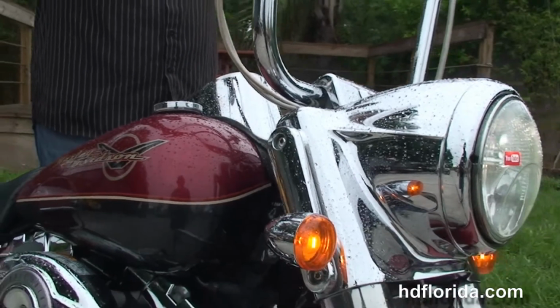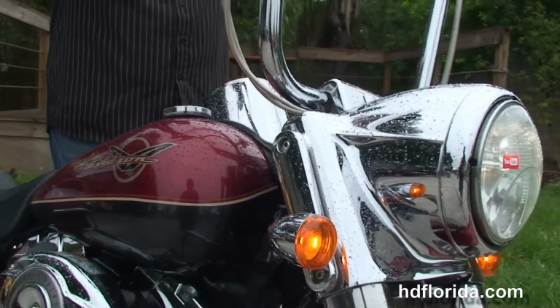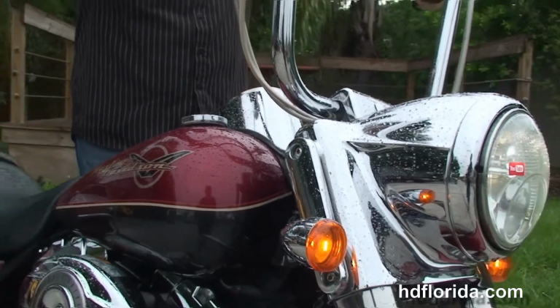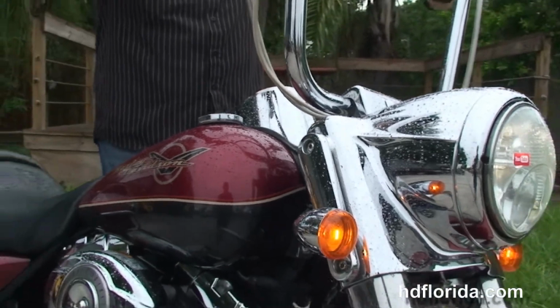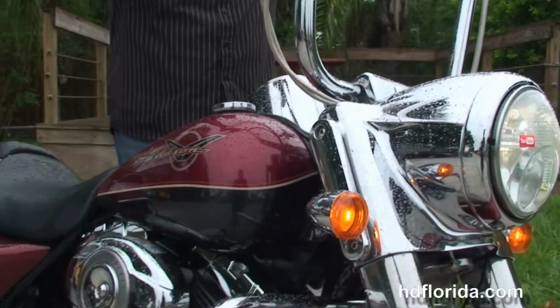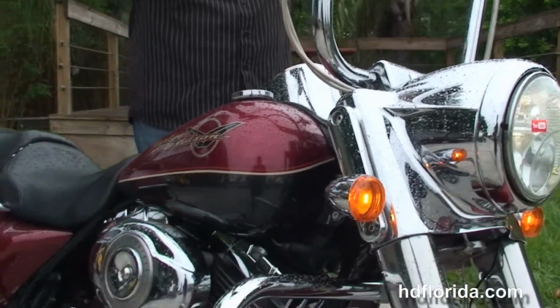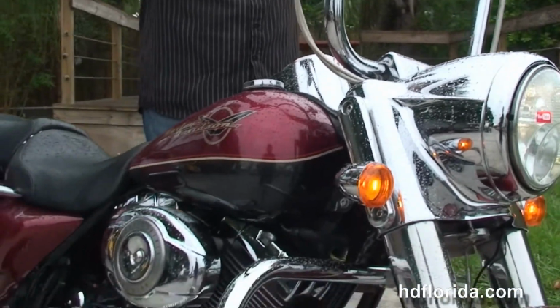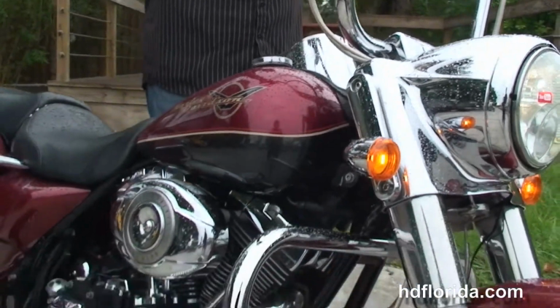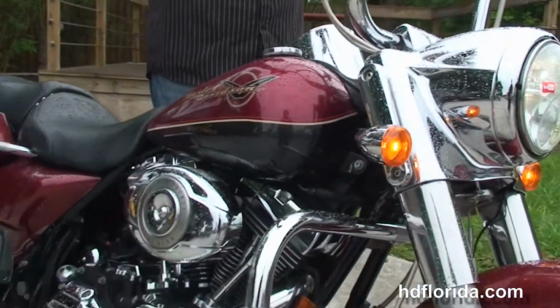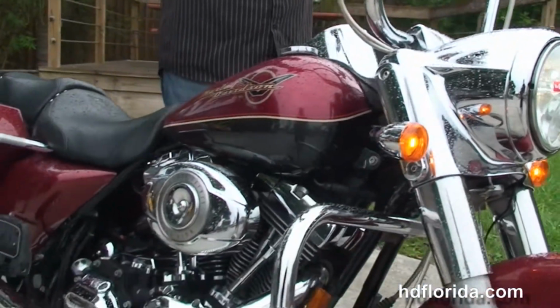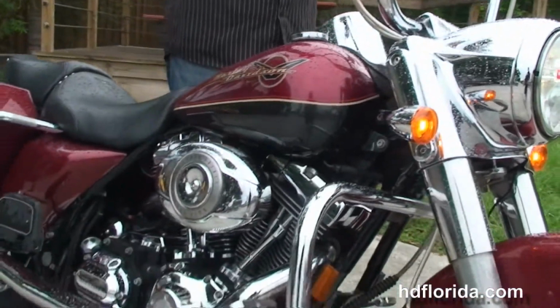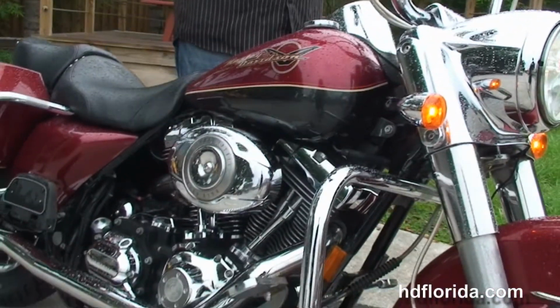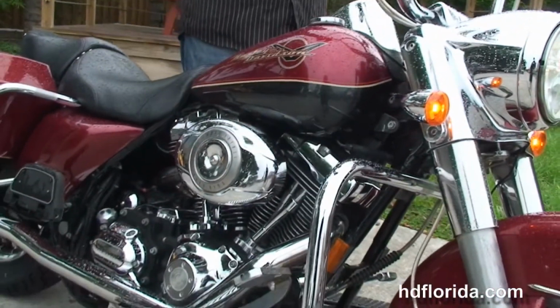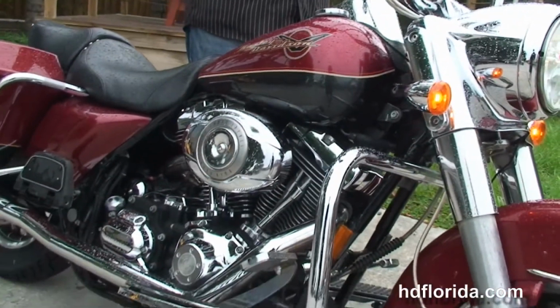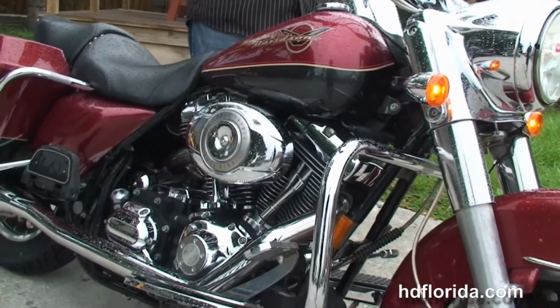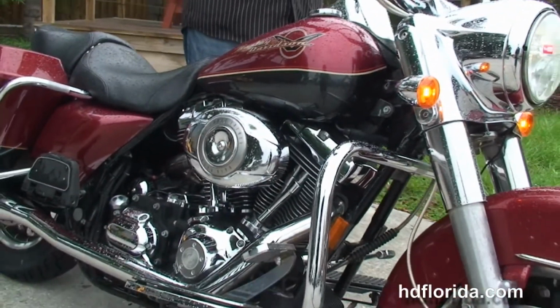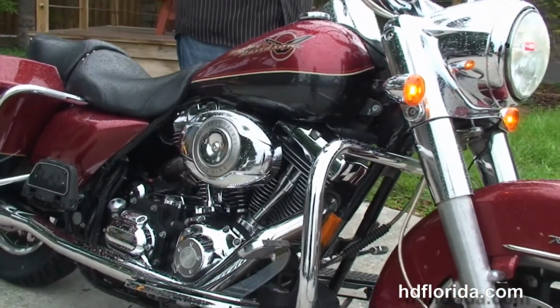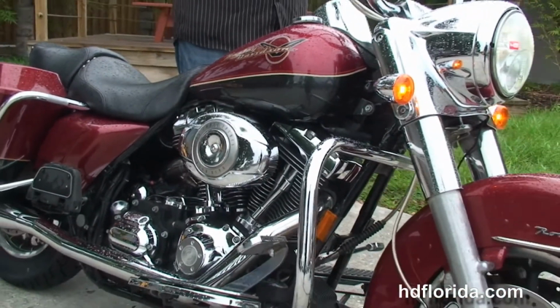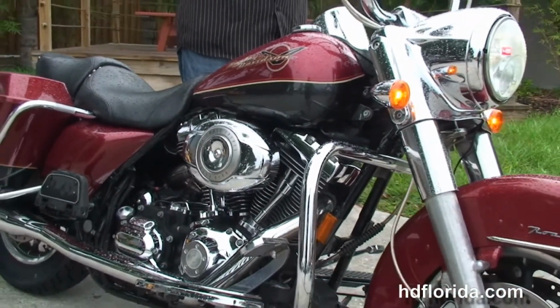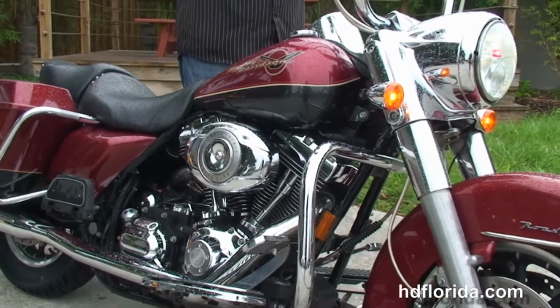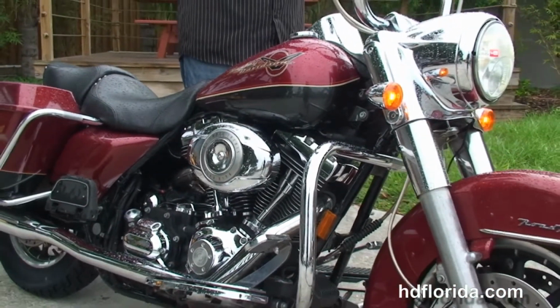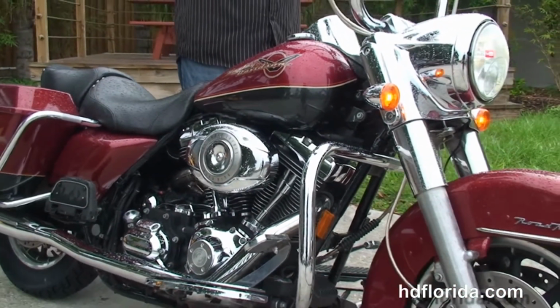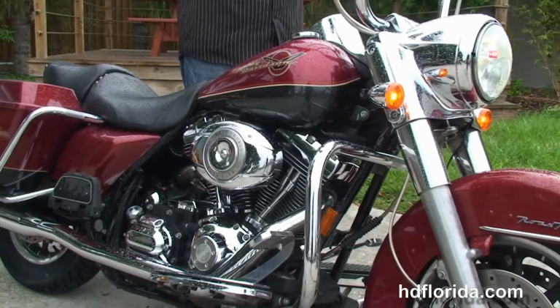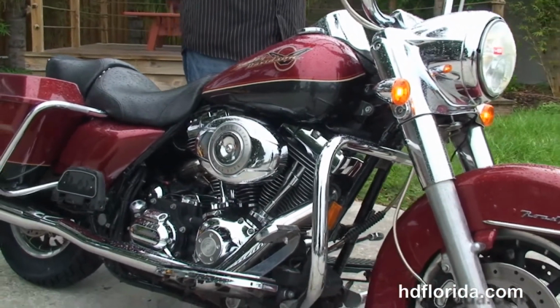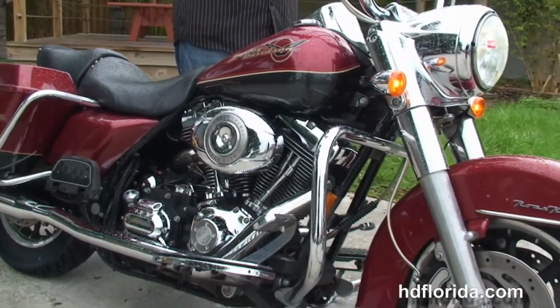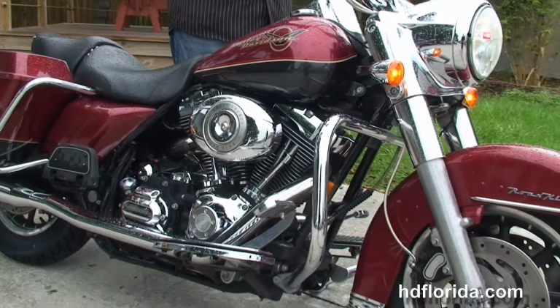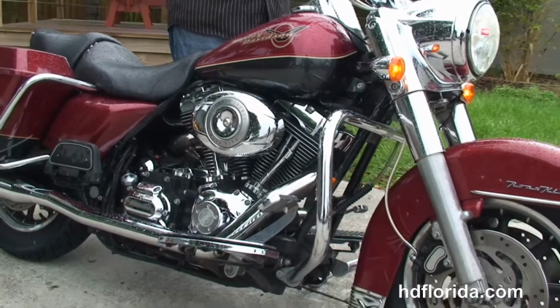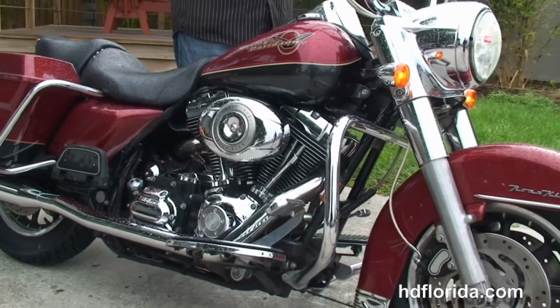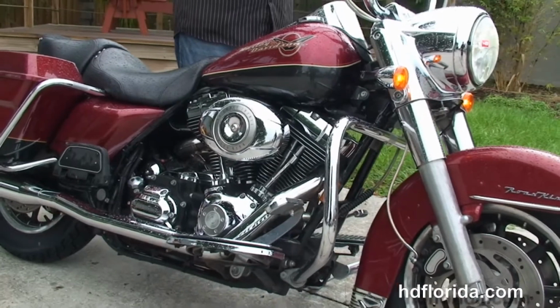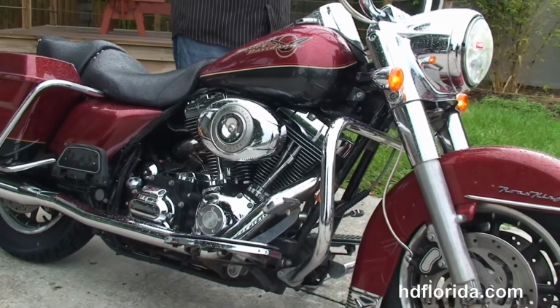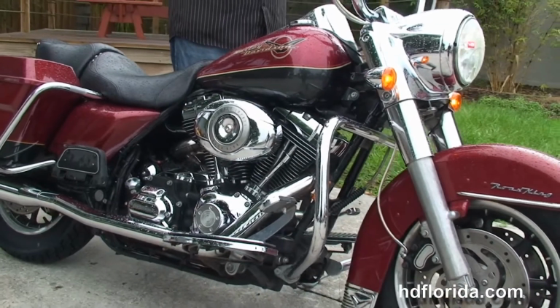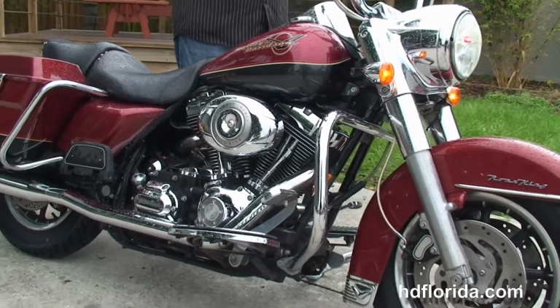Options and accessories retail at over $4,000, and we finance used Harley-Davidsons up to 72 months.